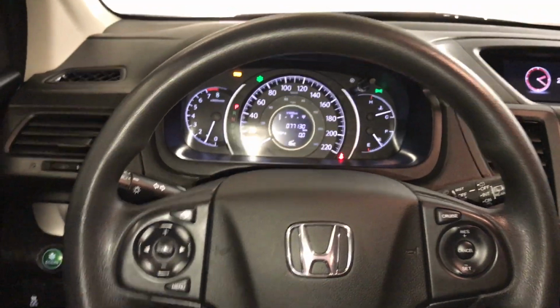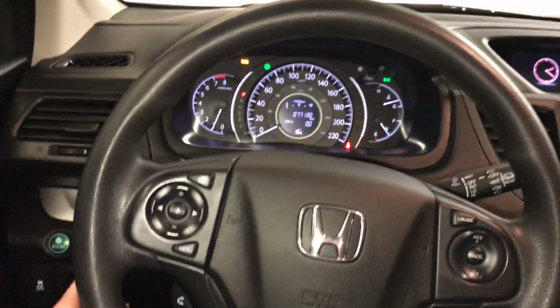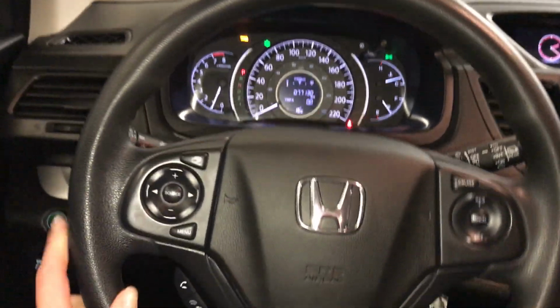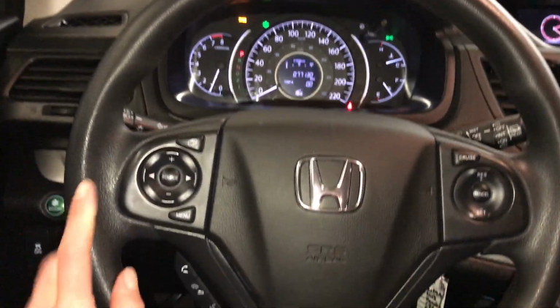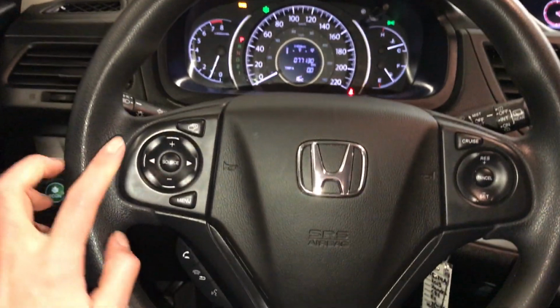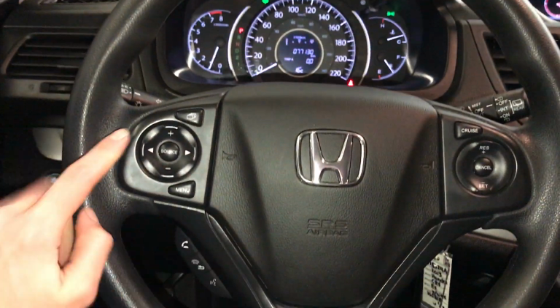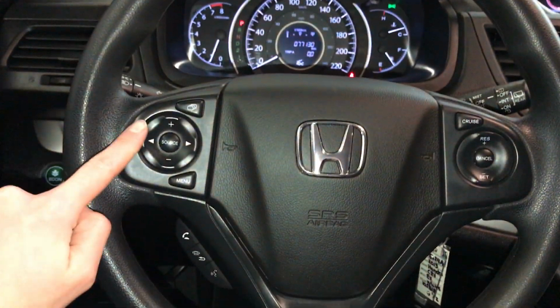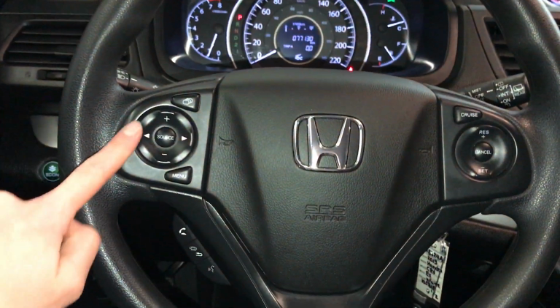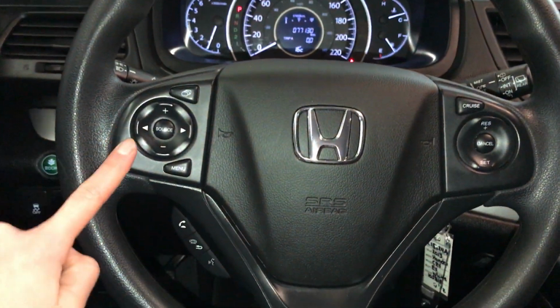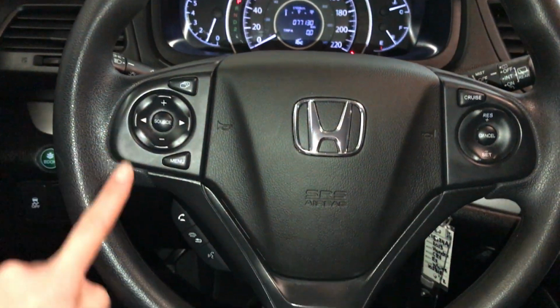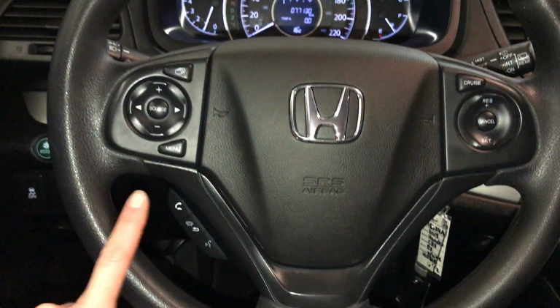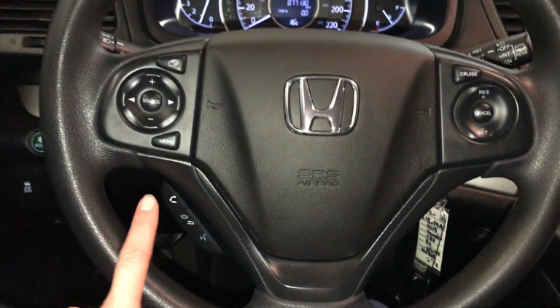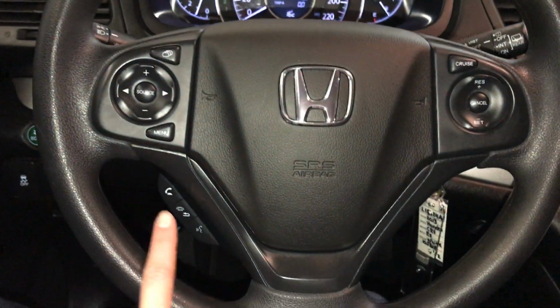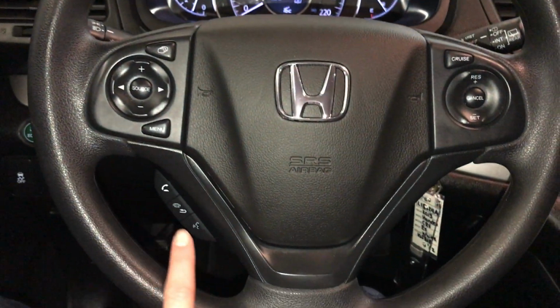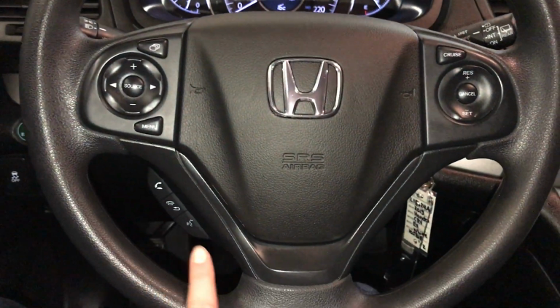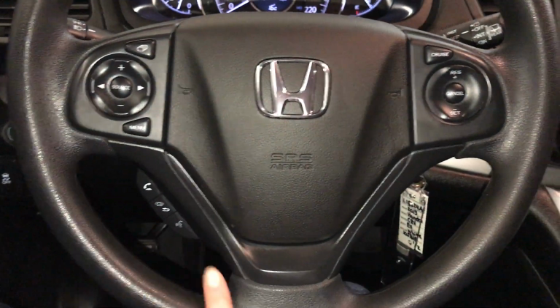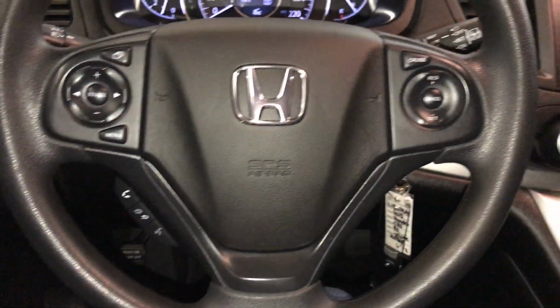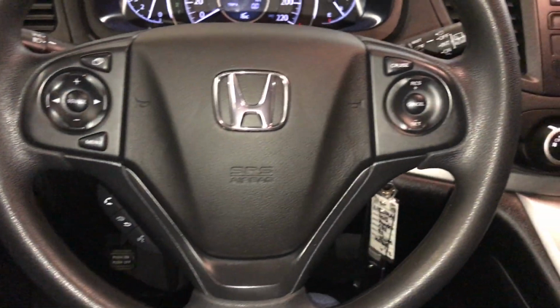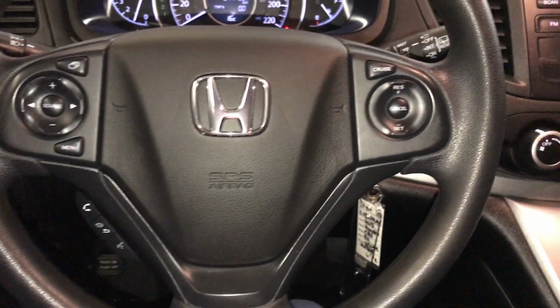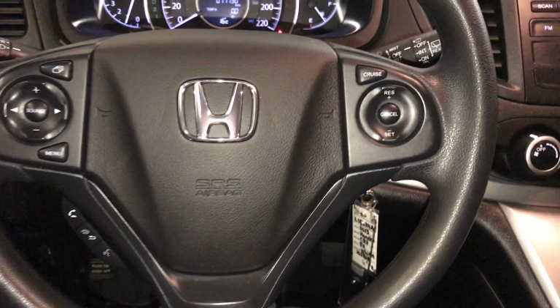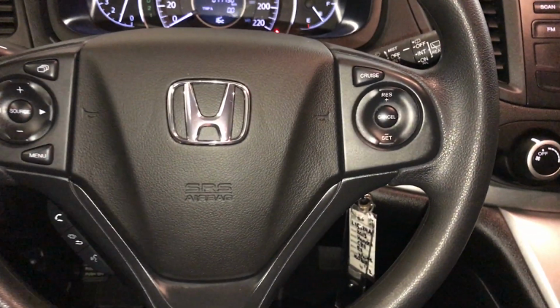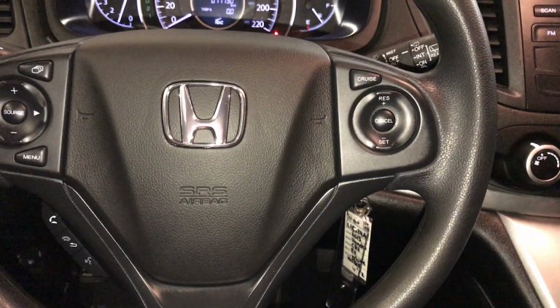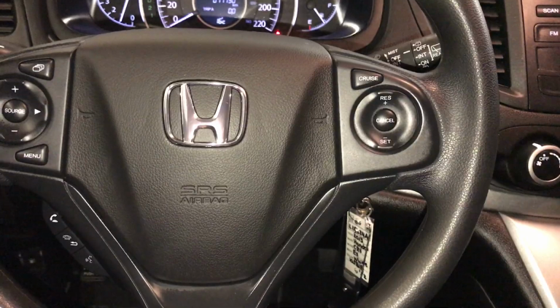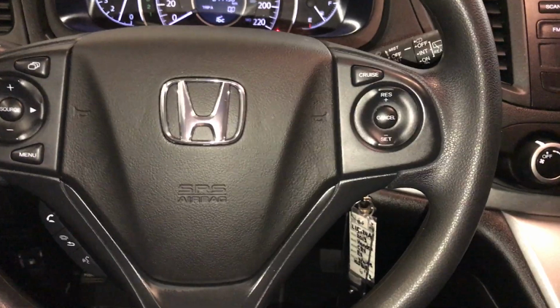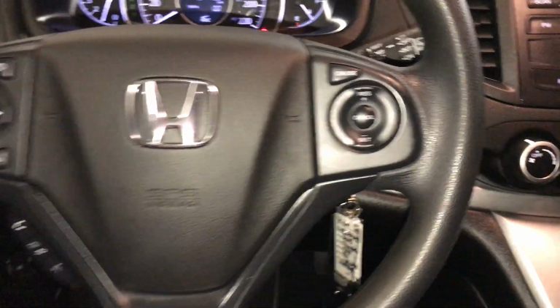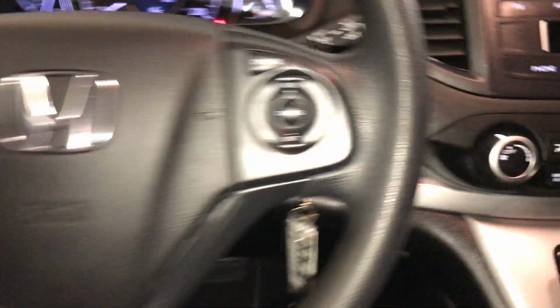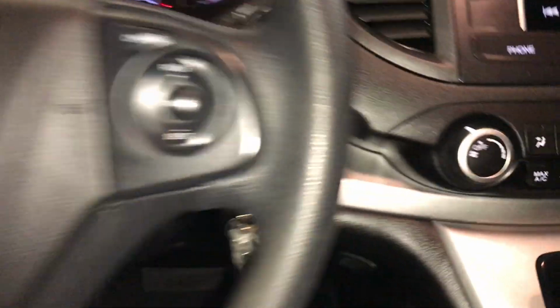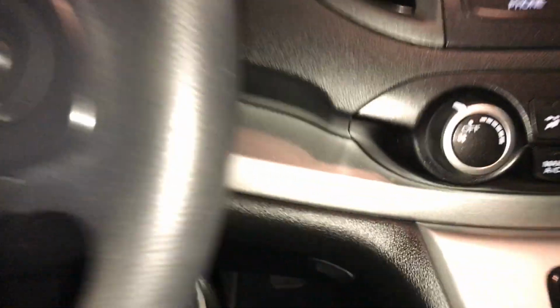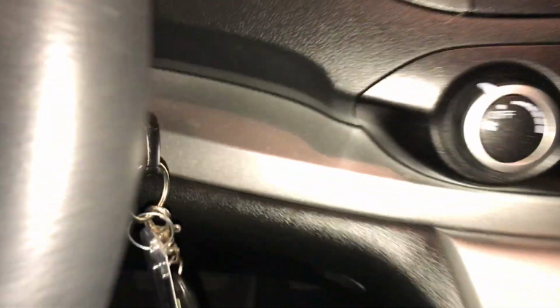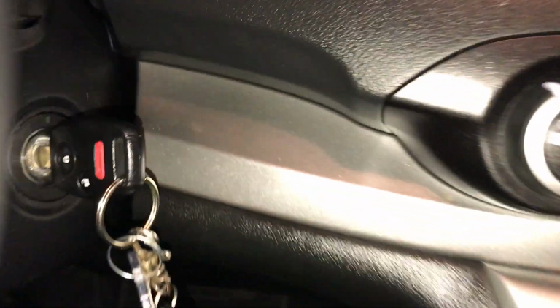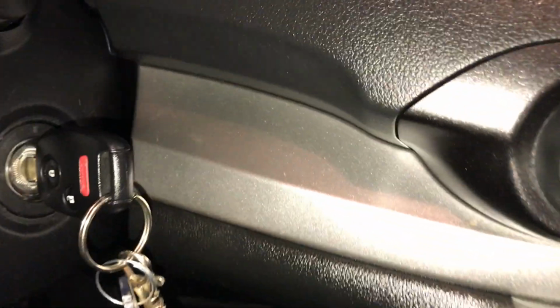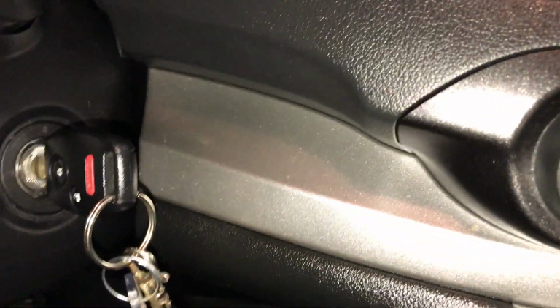Tilts and telescopic steering wheel. On the steering wheel: audio controls, hands-free communication, cruise control, and key ignition.